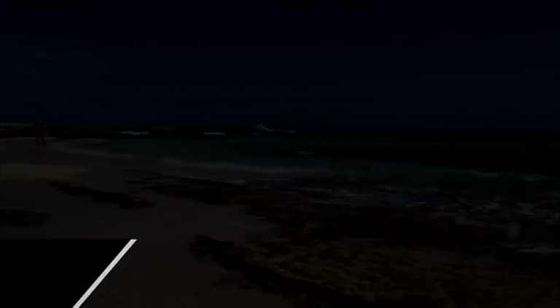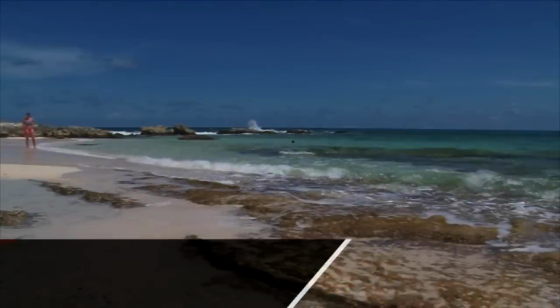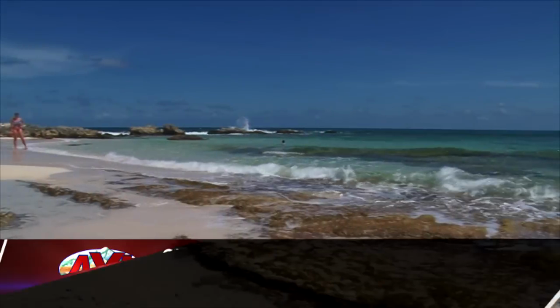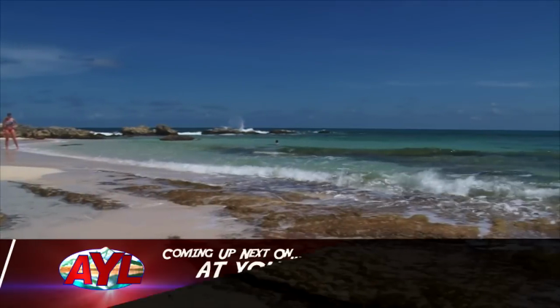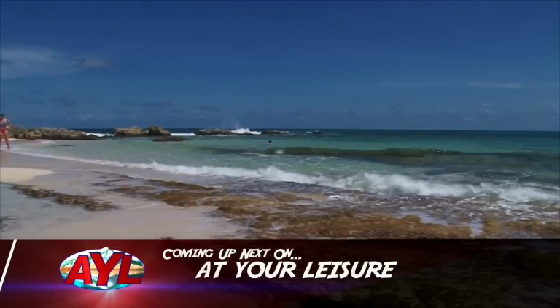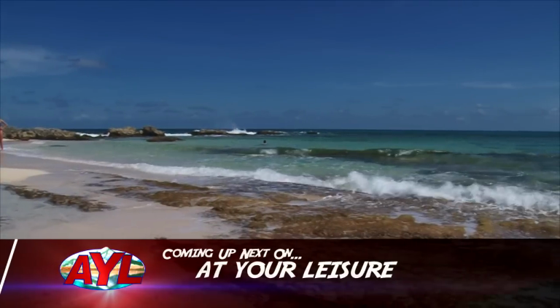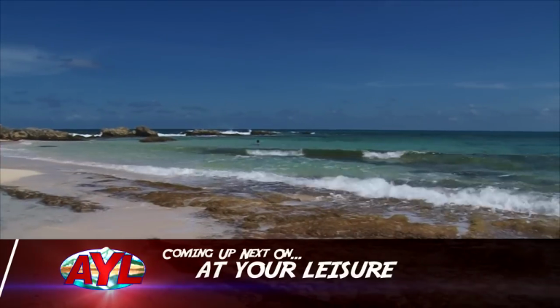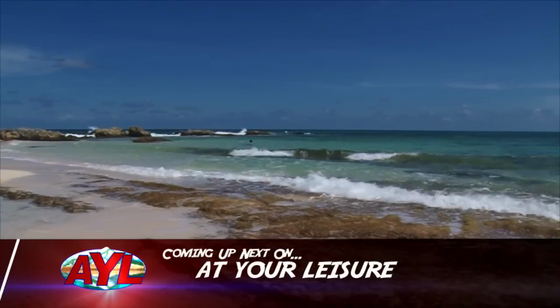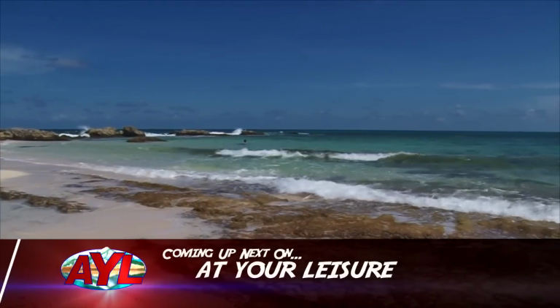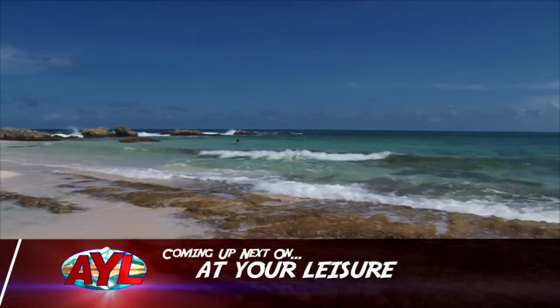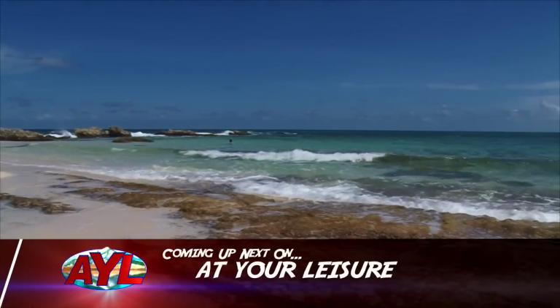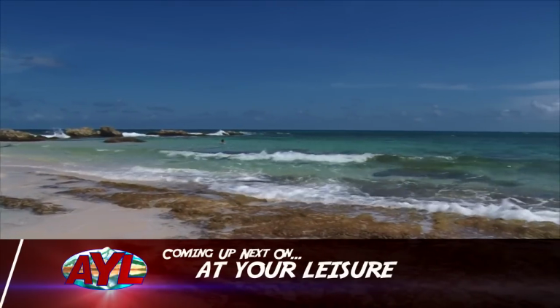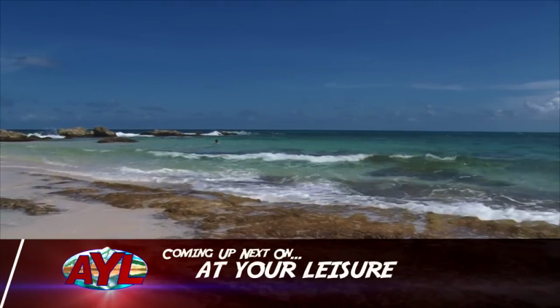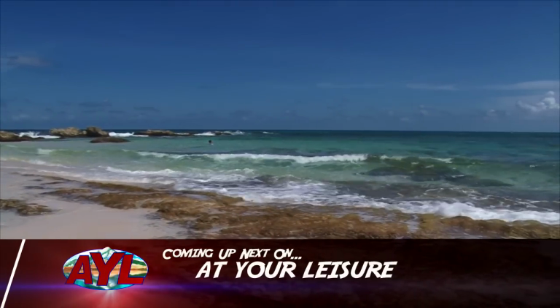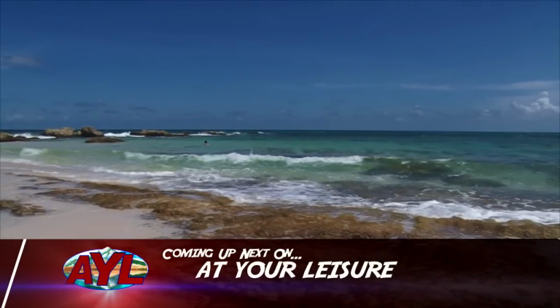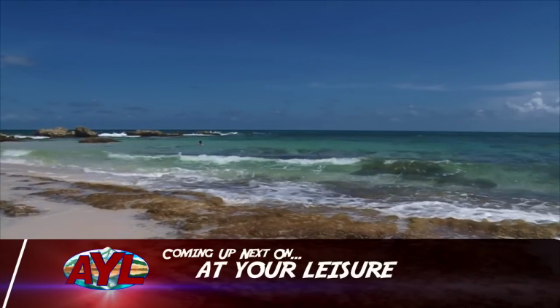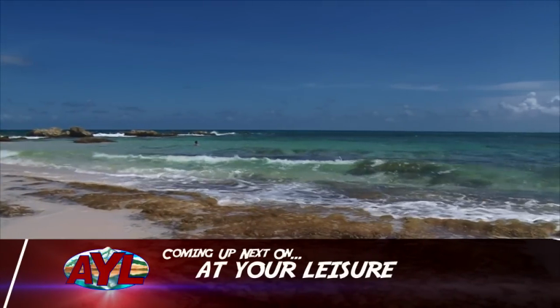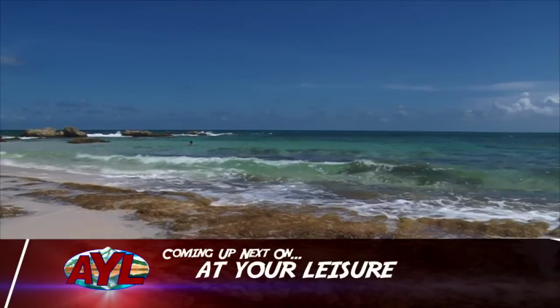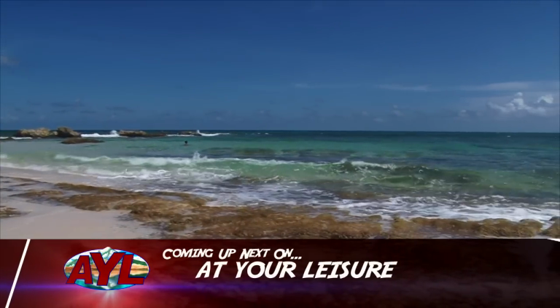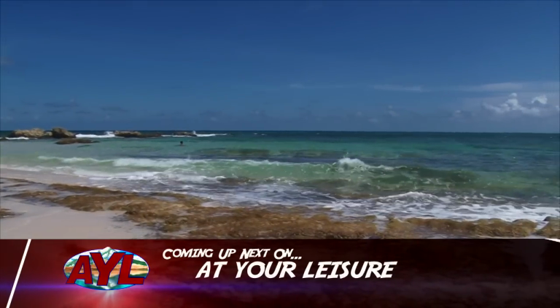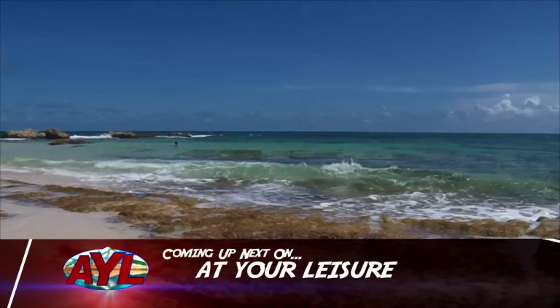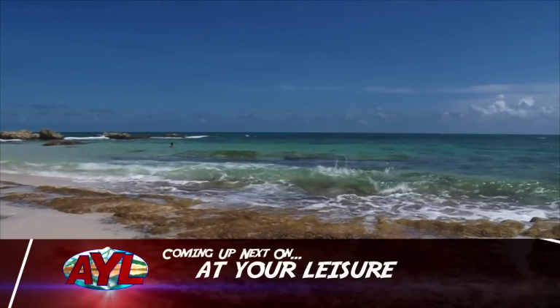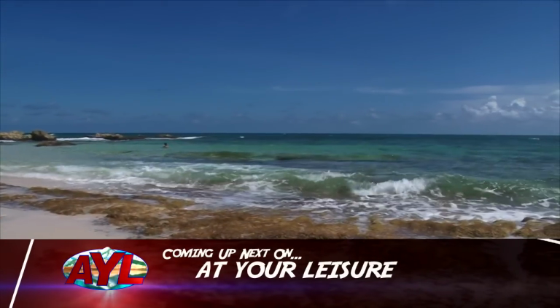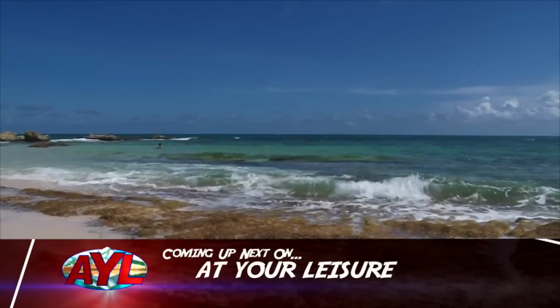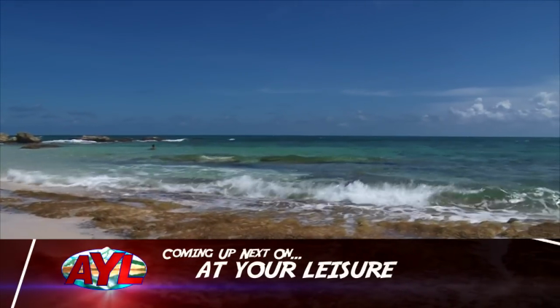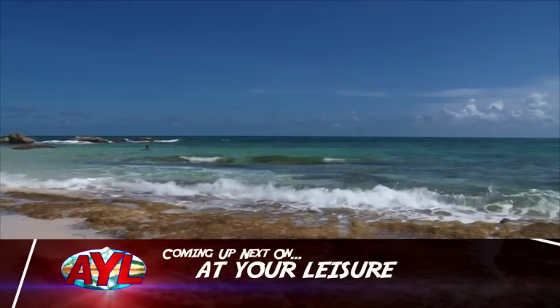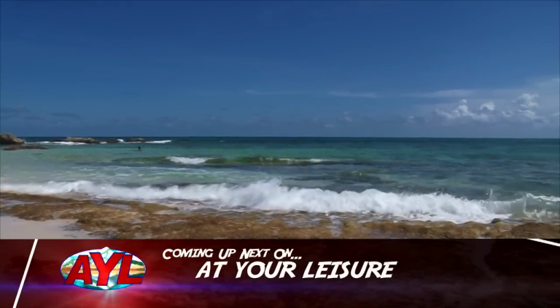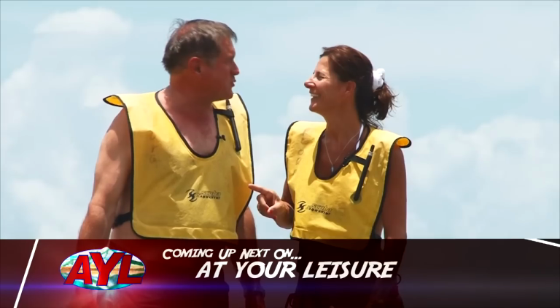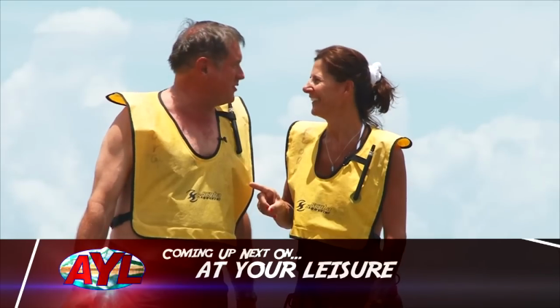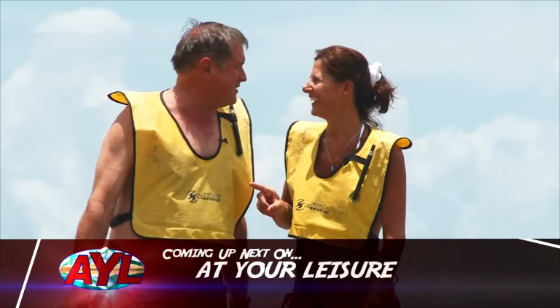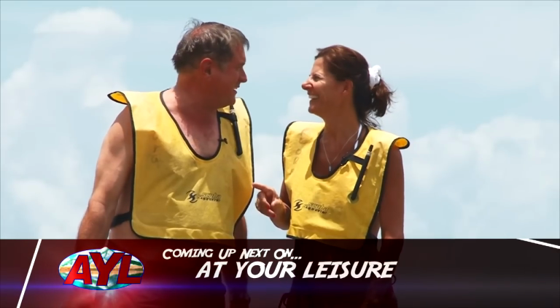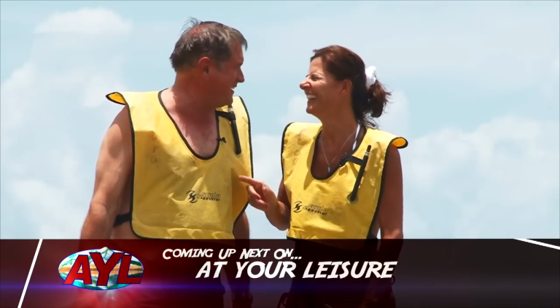Blue water, sandy beaches, and temperatures in the 80s. Now that's a happy new year, if you ask me.